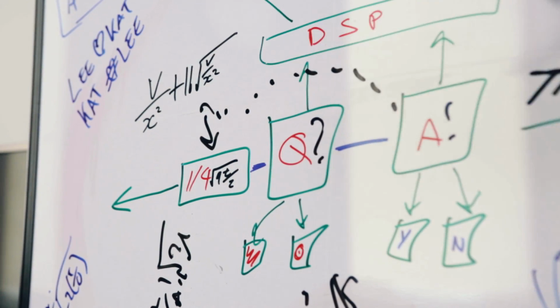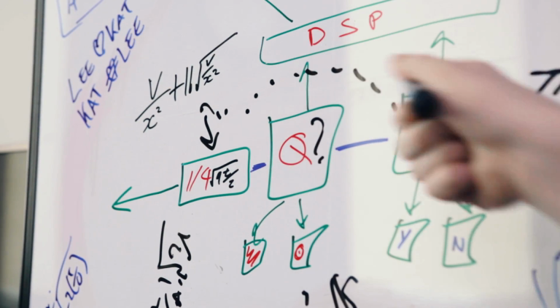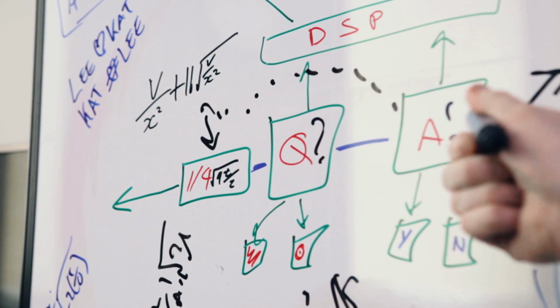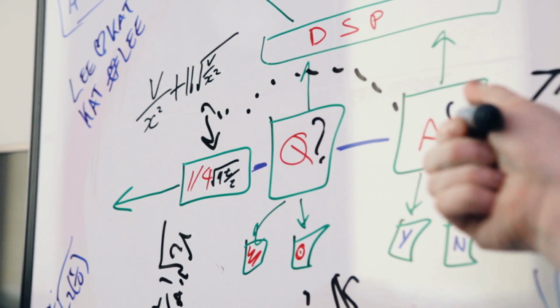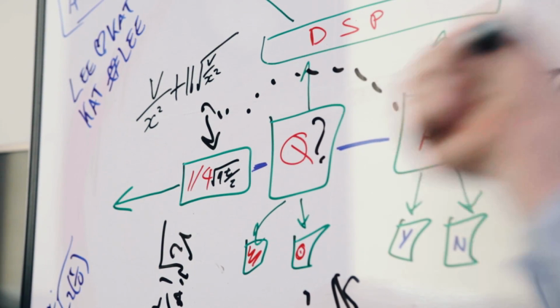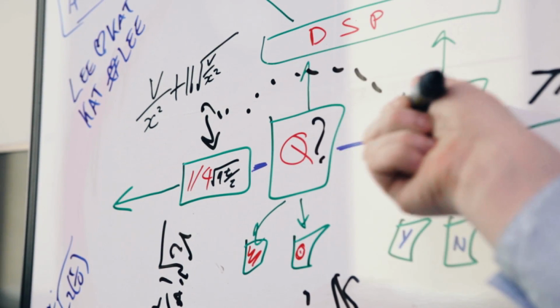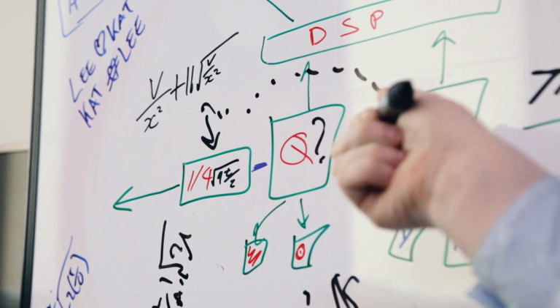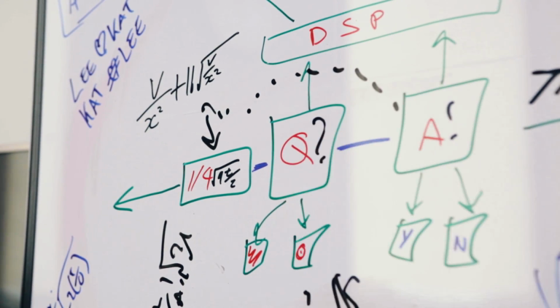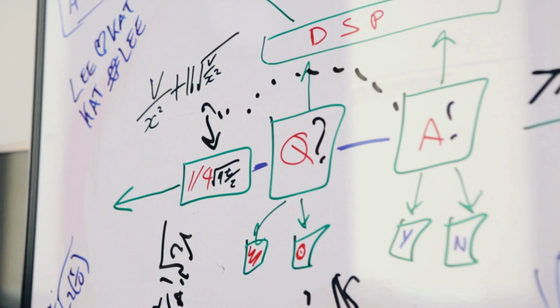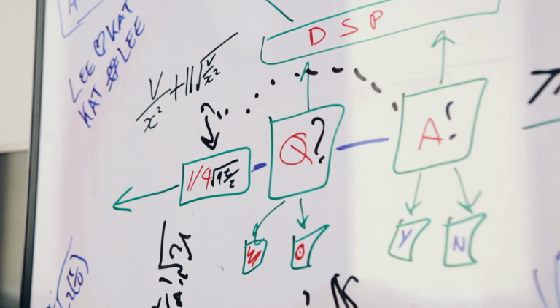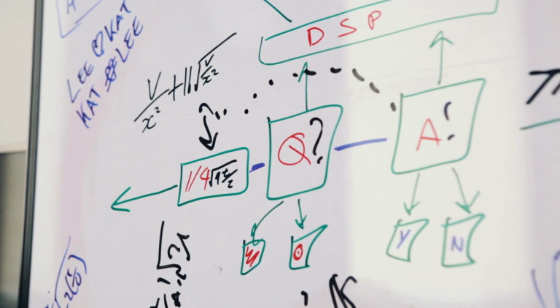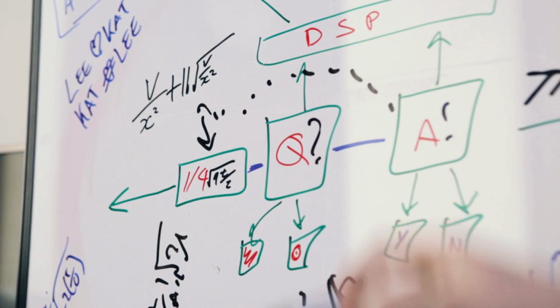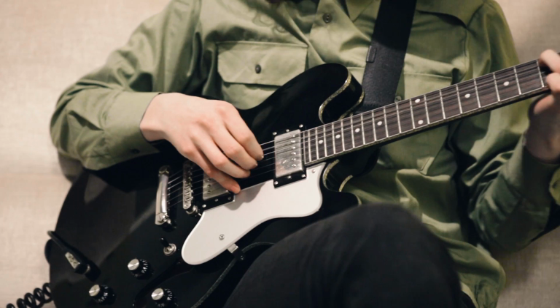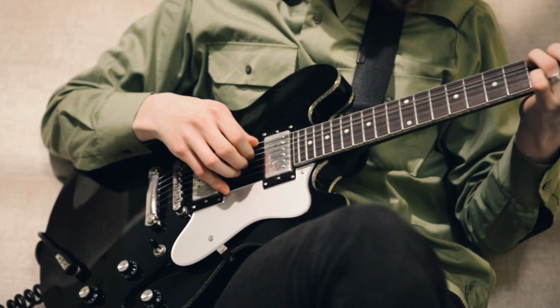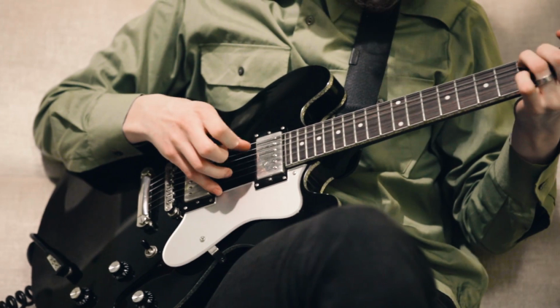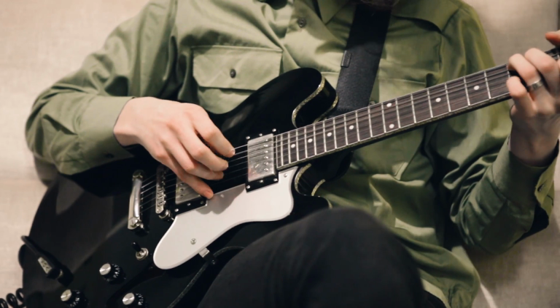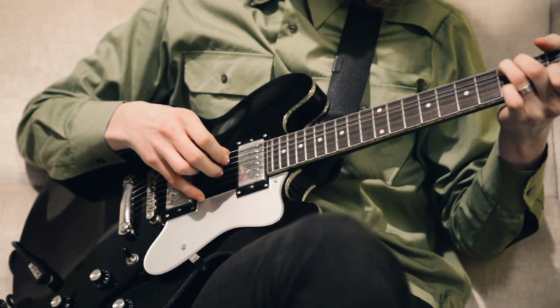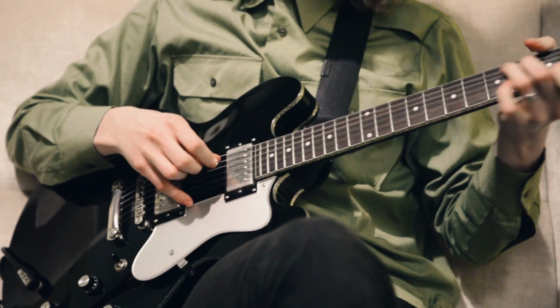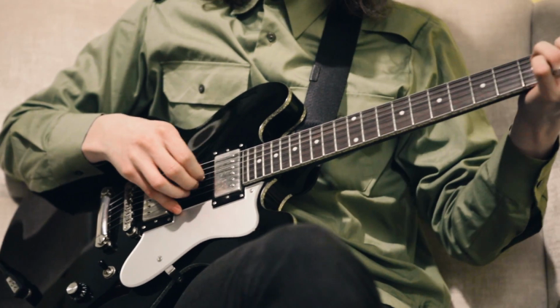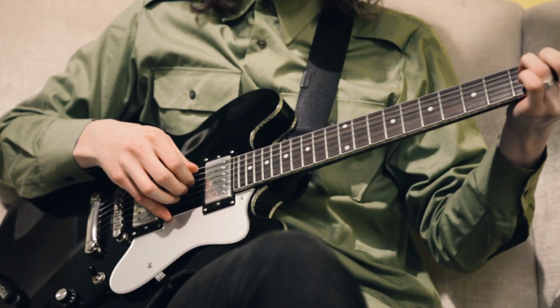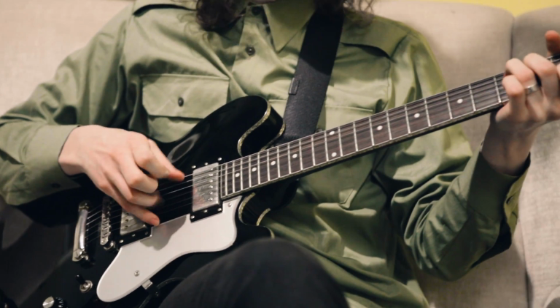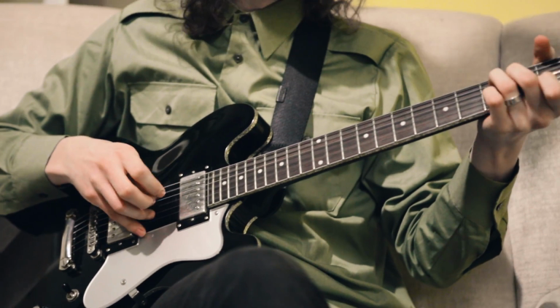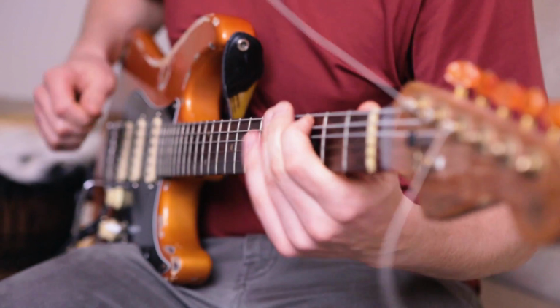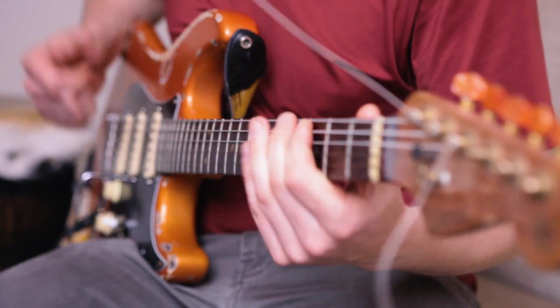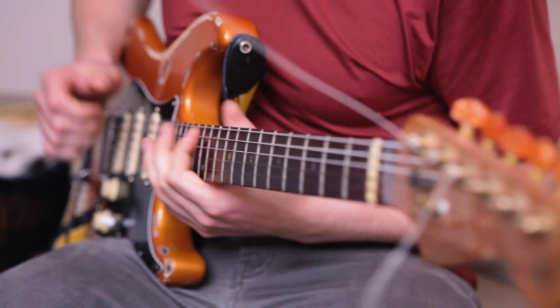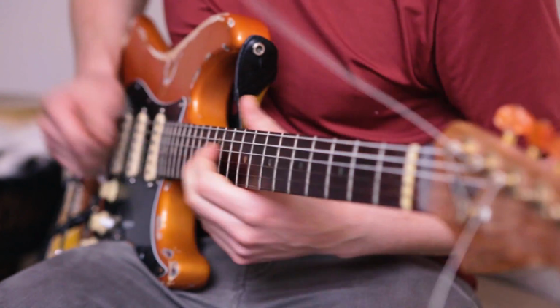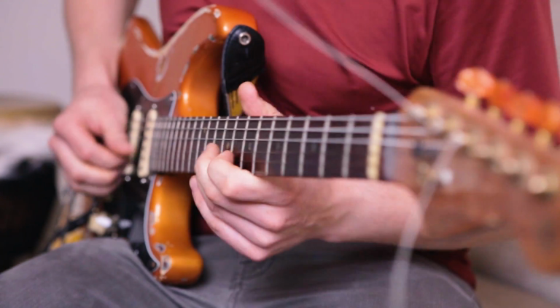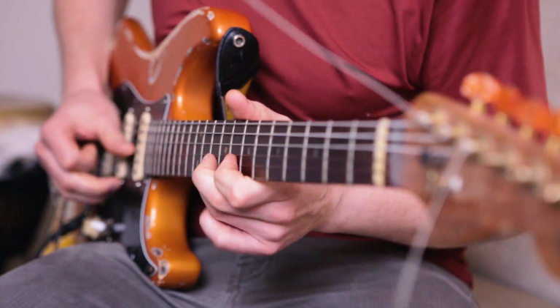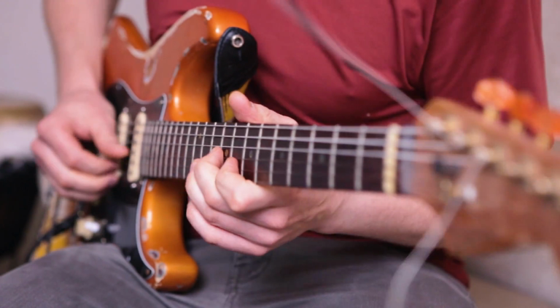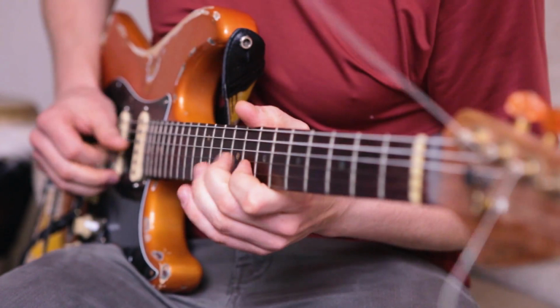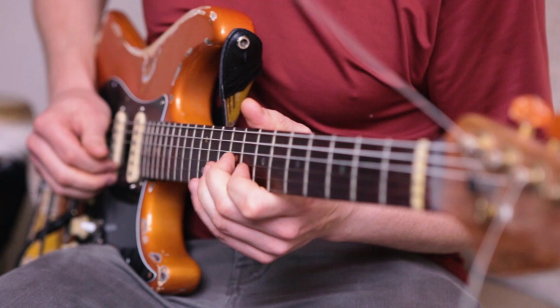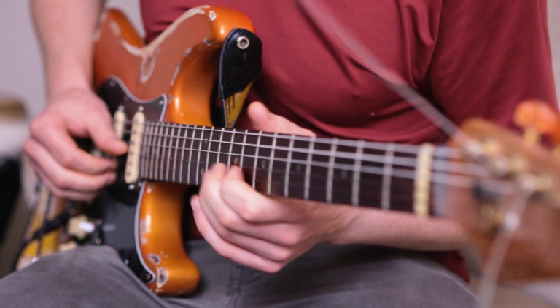We're using guitar pickups as the microphones, and using this innovative AF technology we are able to calibrate dynamically for the particular position you are currently at.